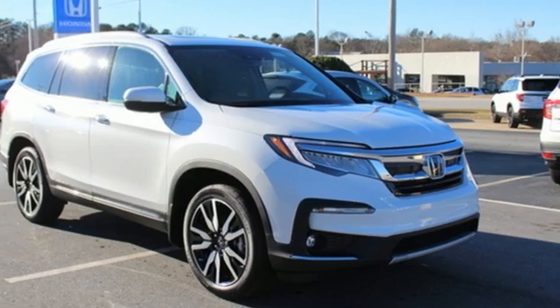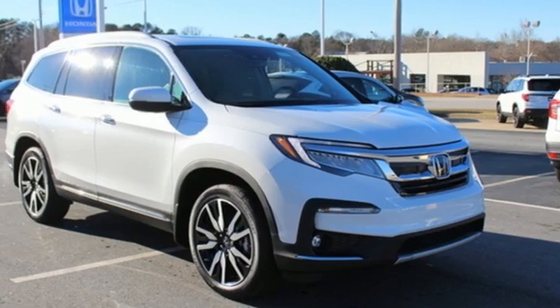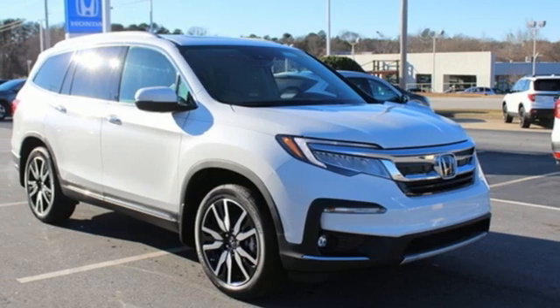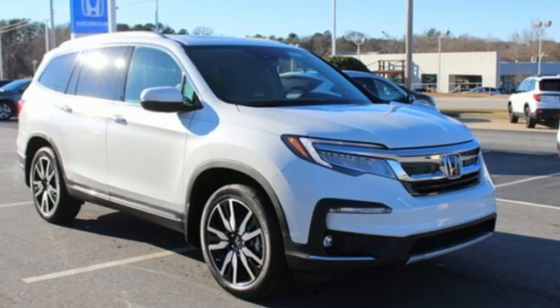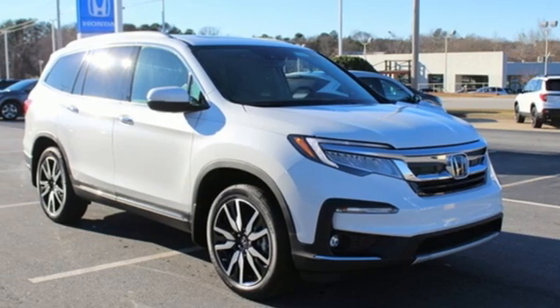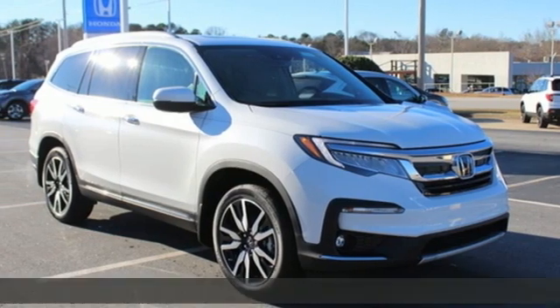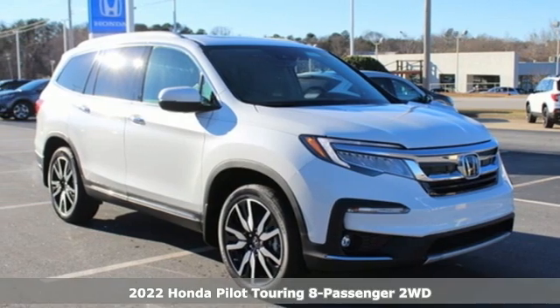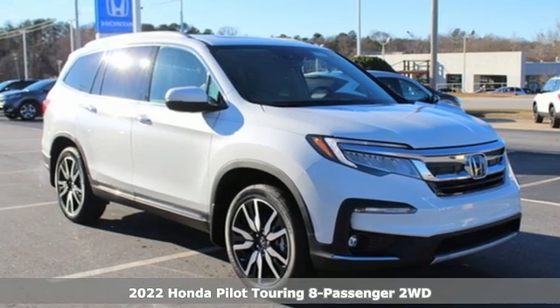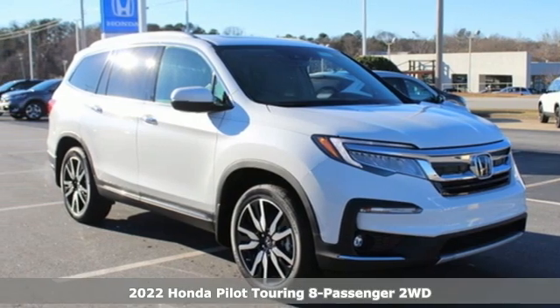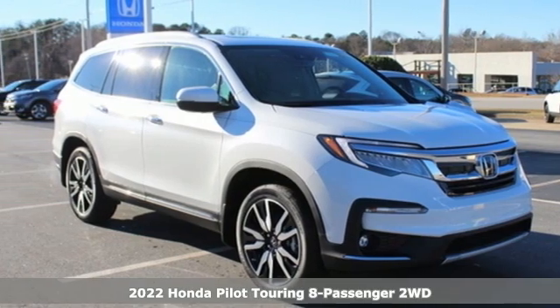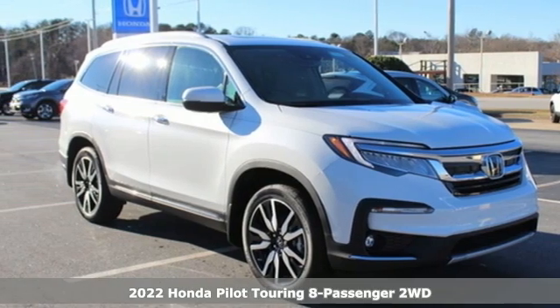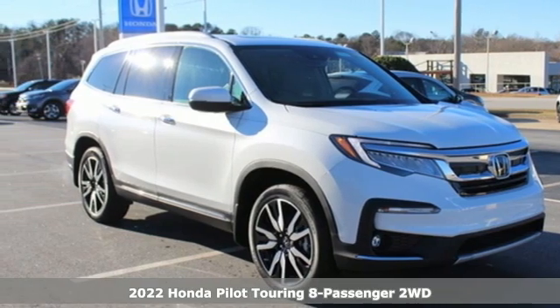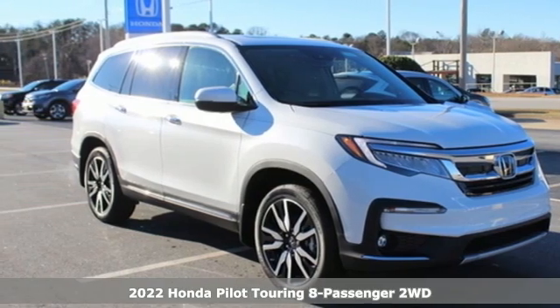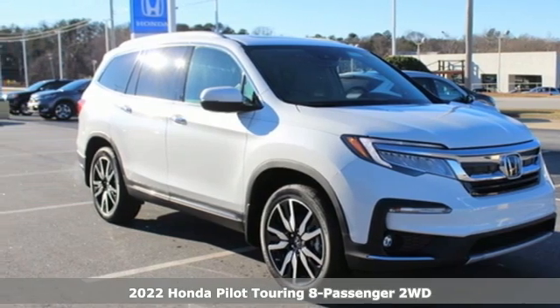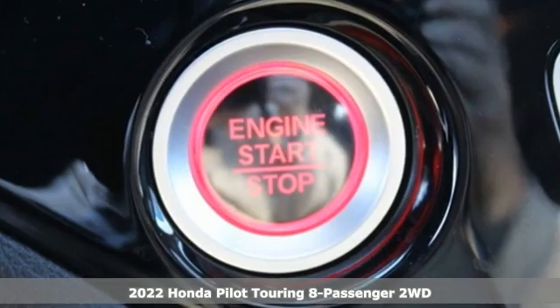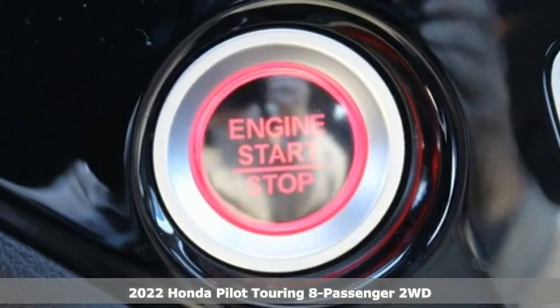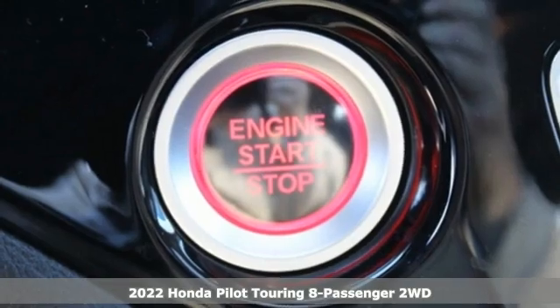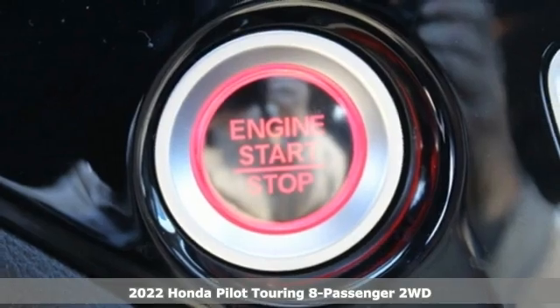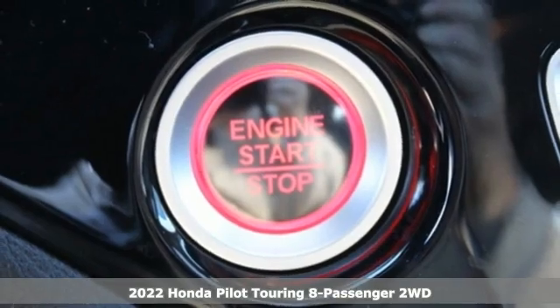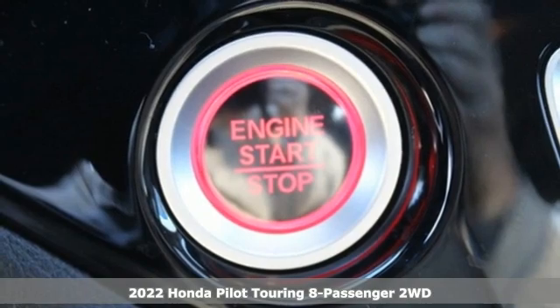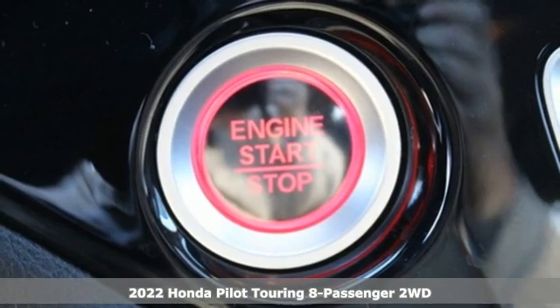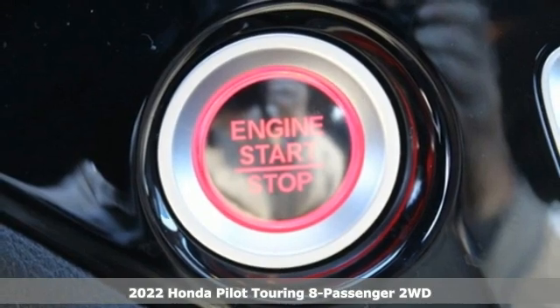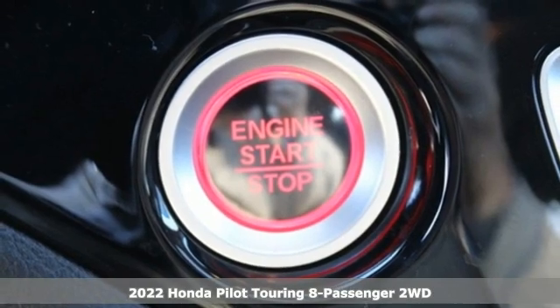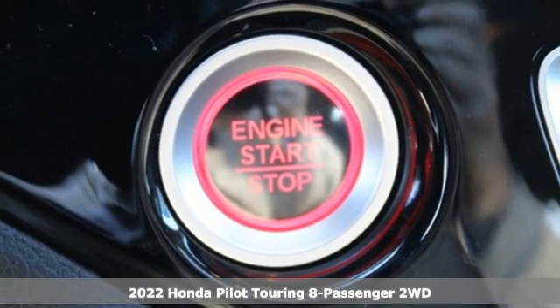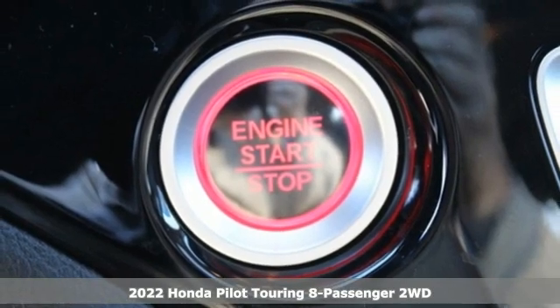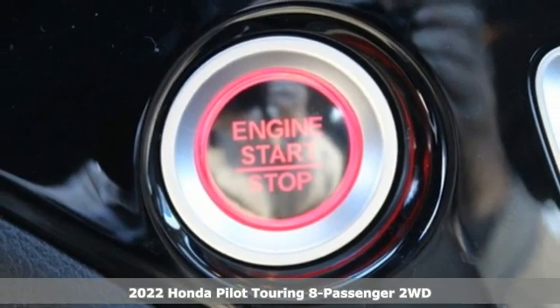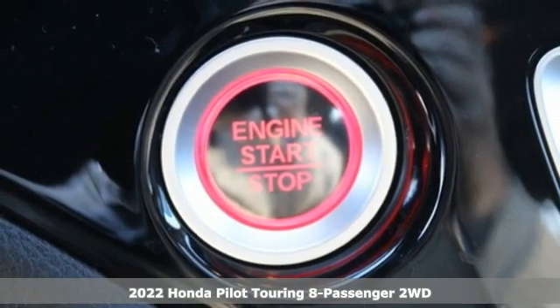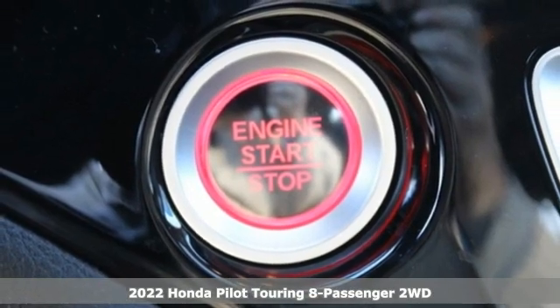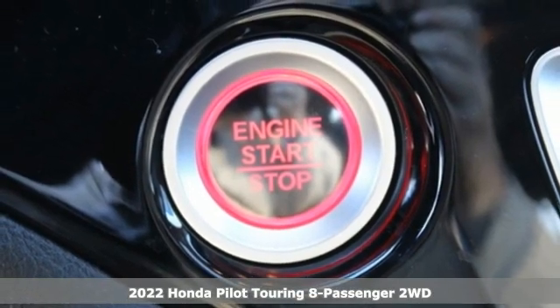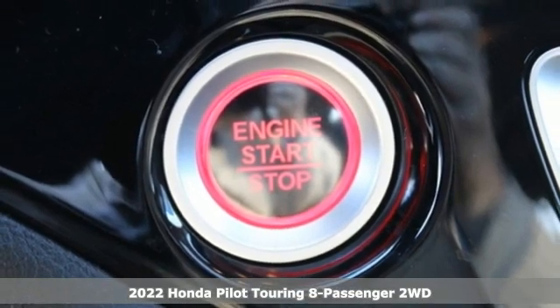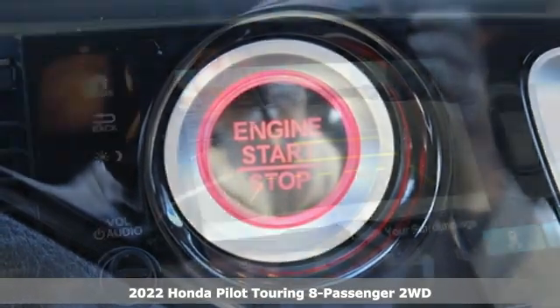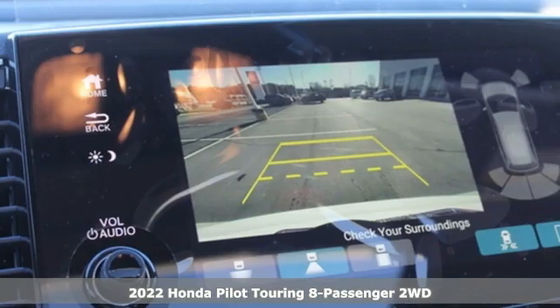Here's a new 2022 Honda Pilot. Style runs in the family, and watch the family run to pile into this roomy Pilot.